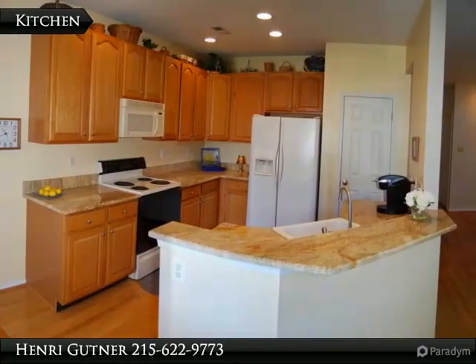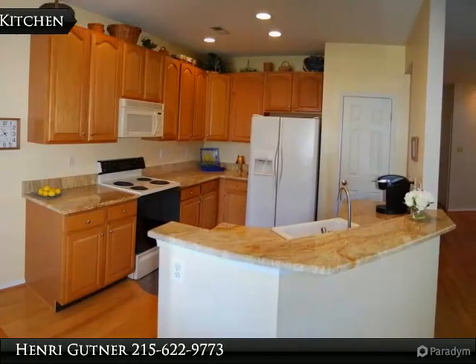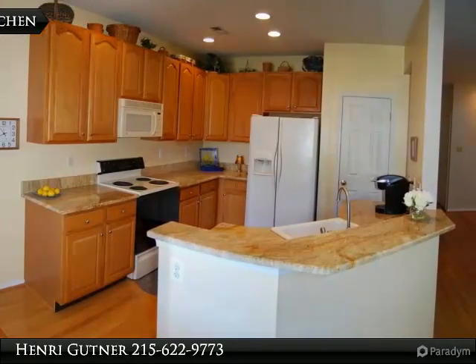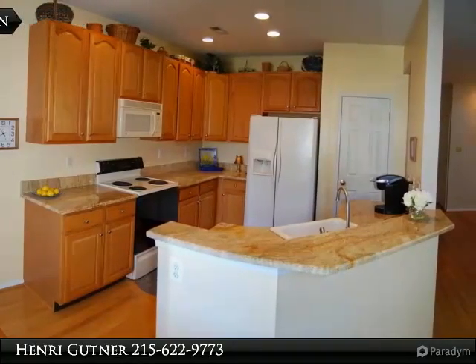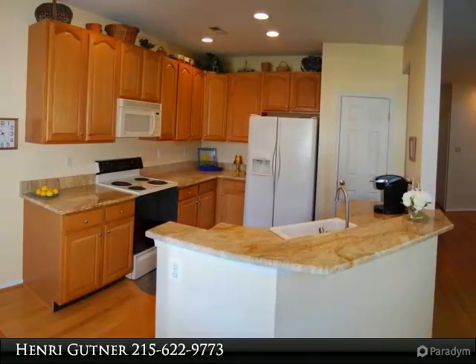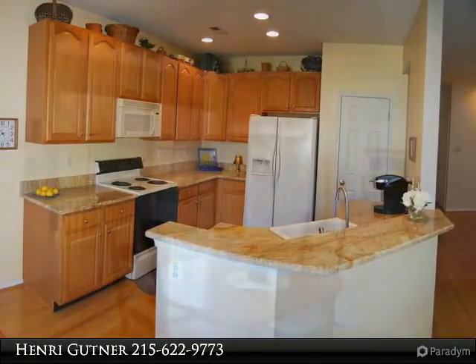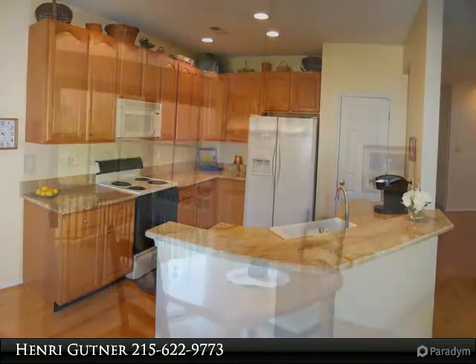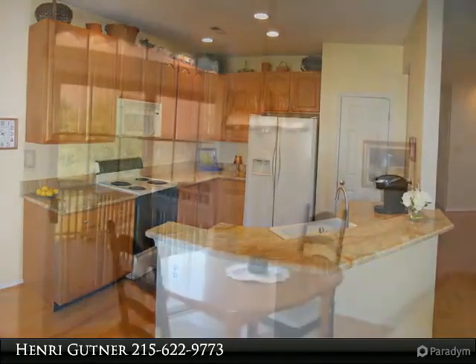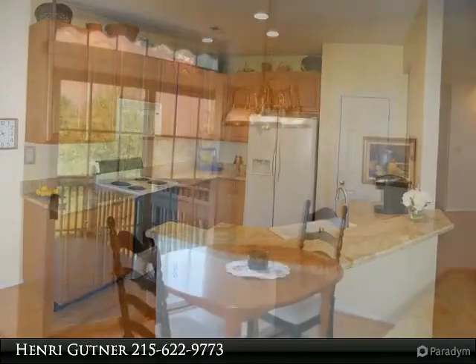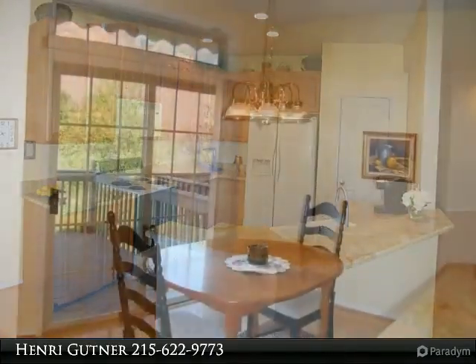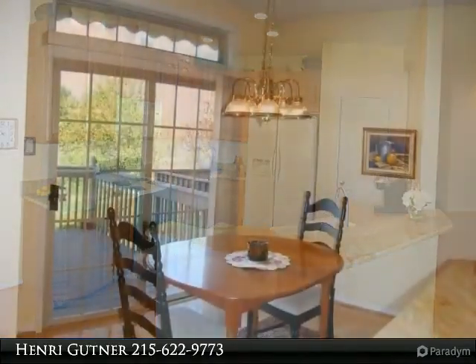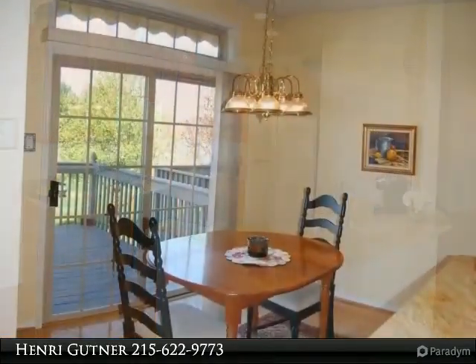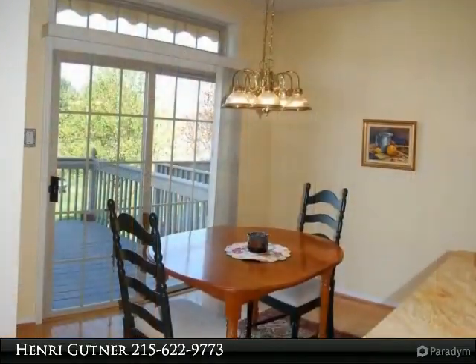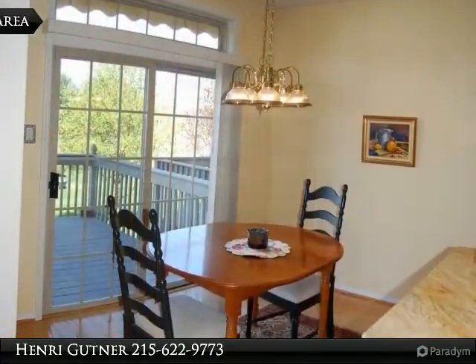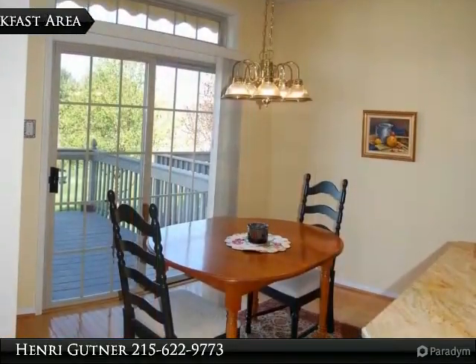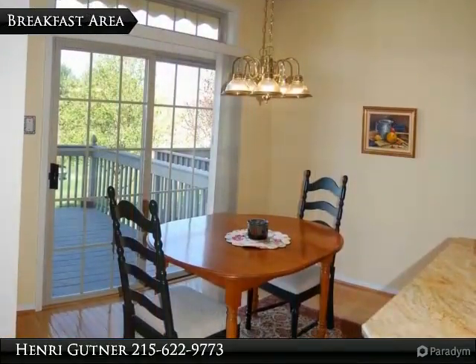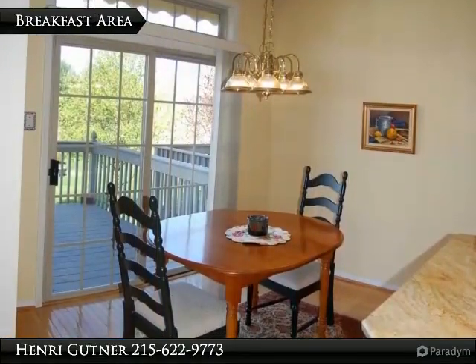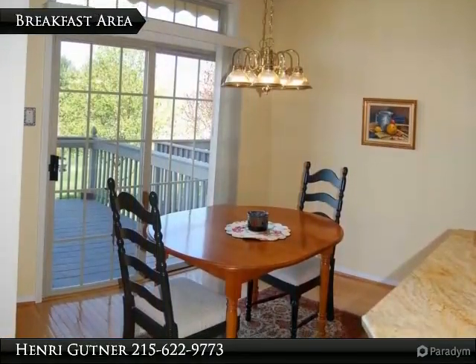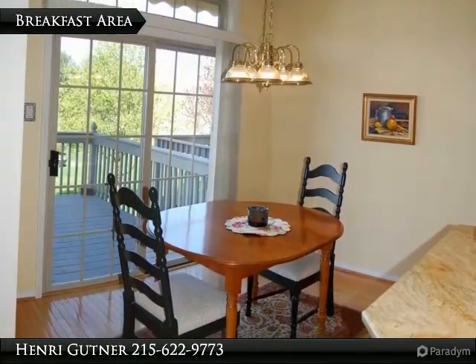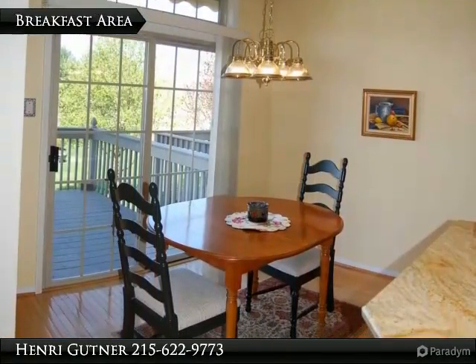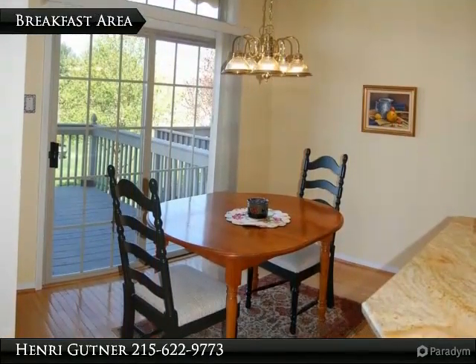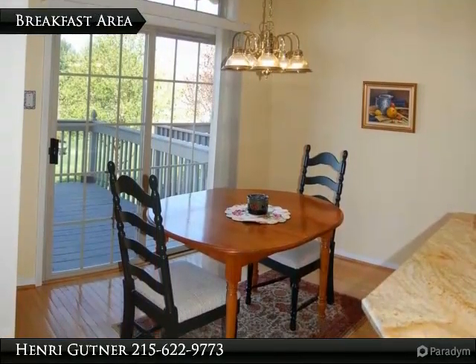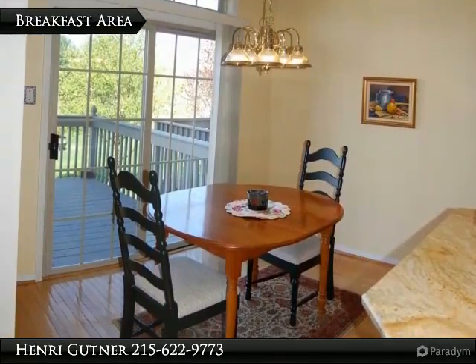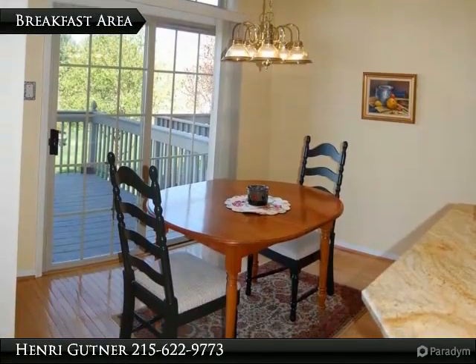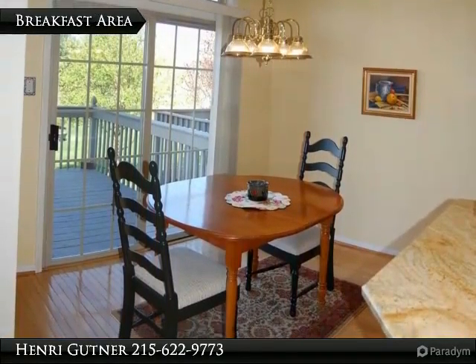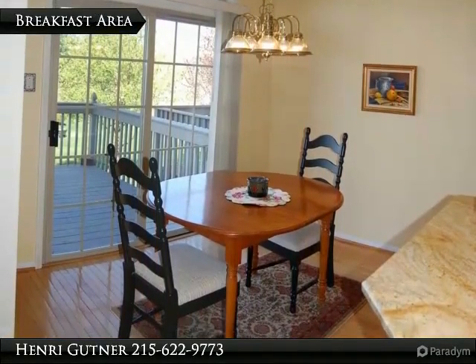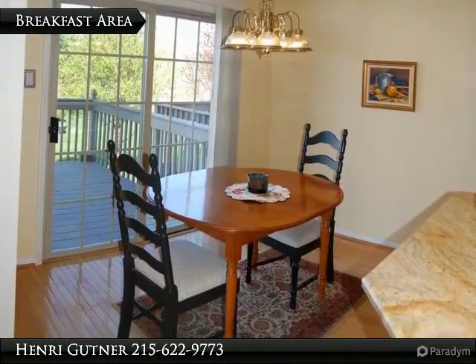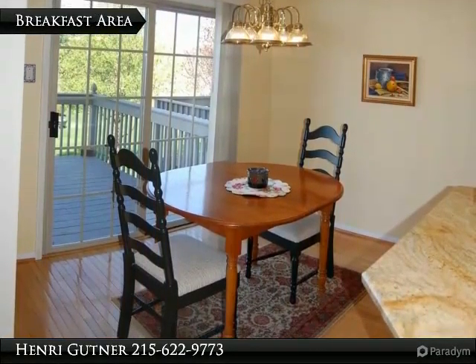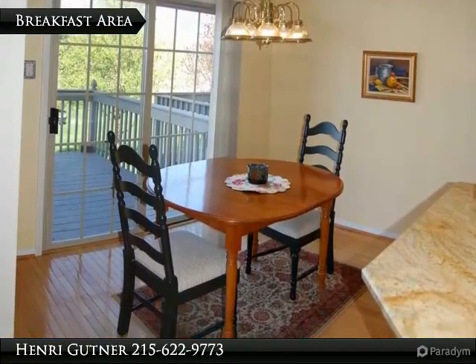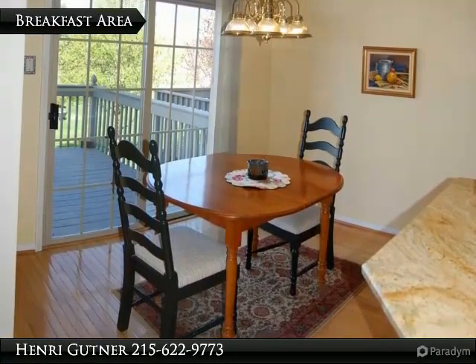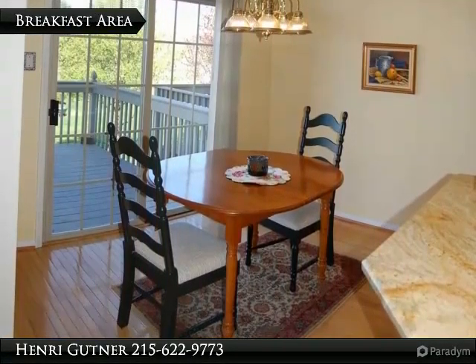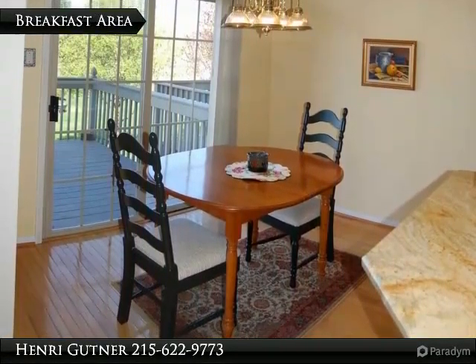Huge window with seat on the landing heading upstairs. Brand new neutral carpet throughout the second floor.